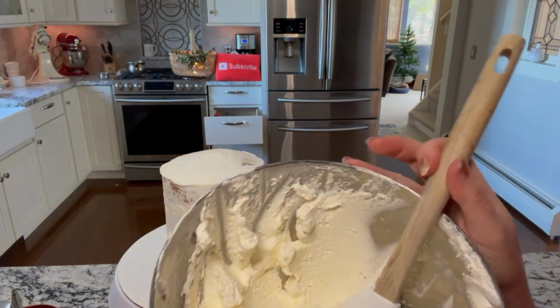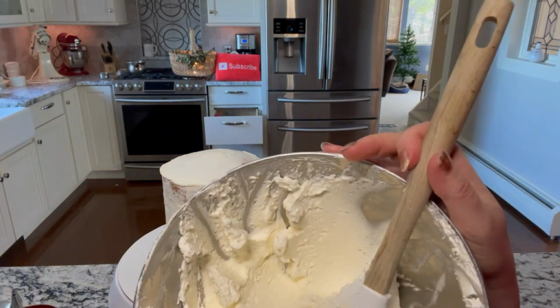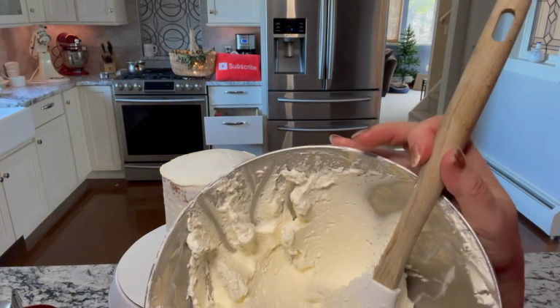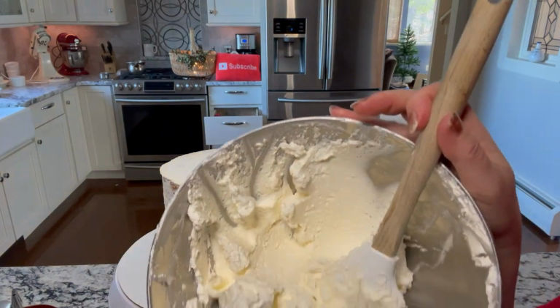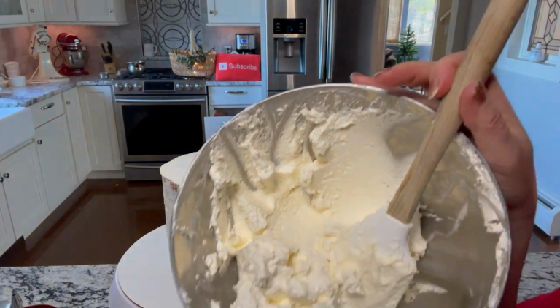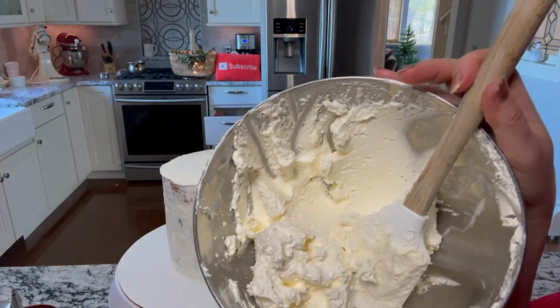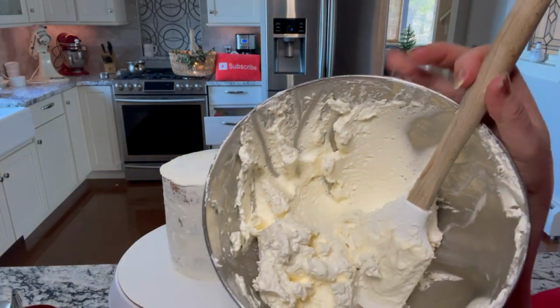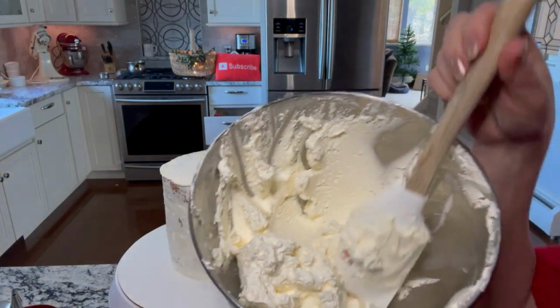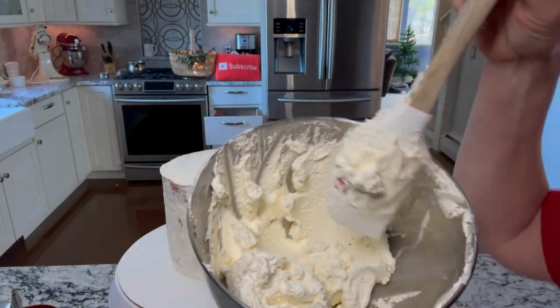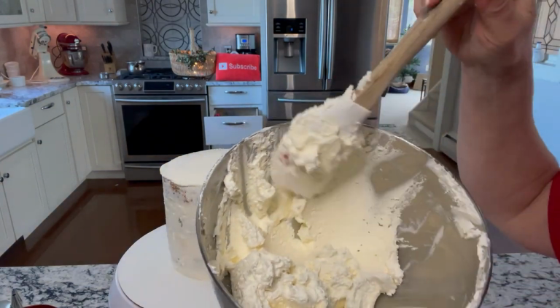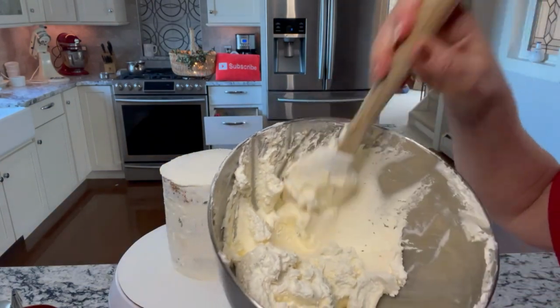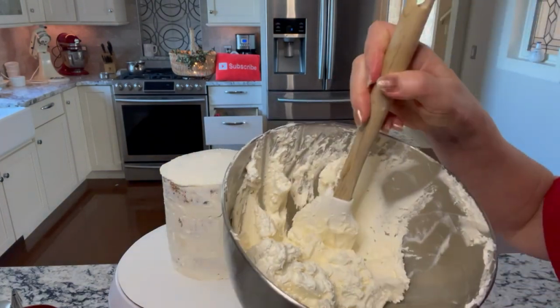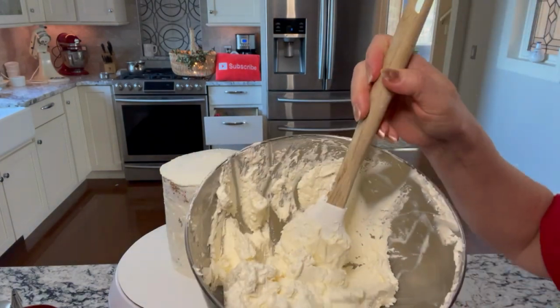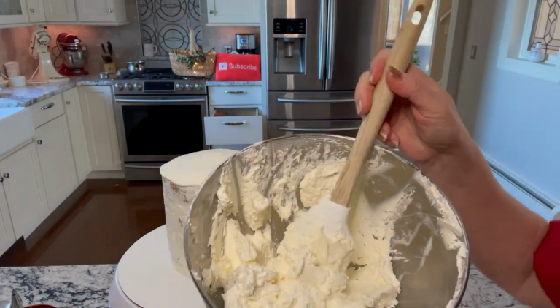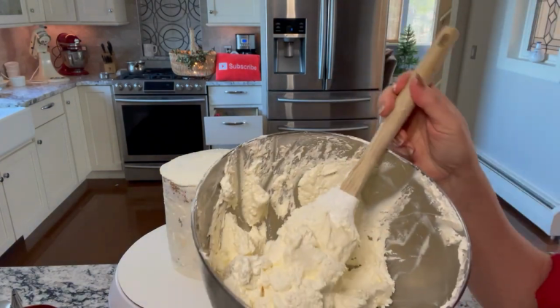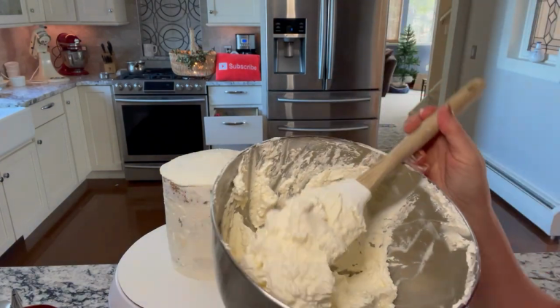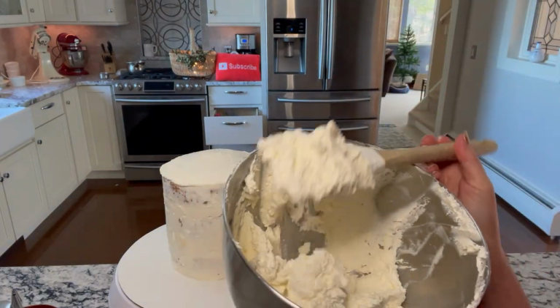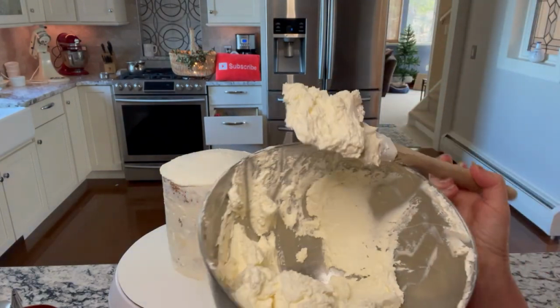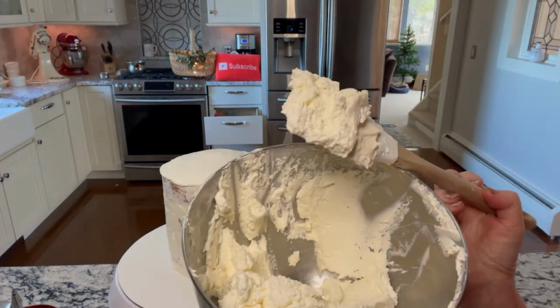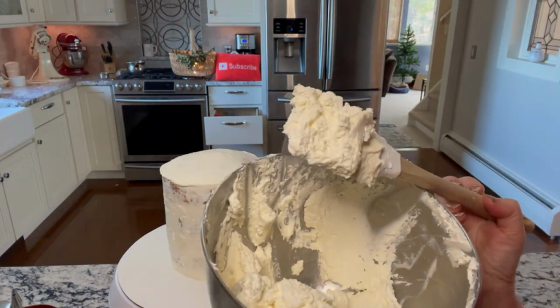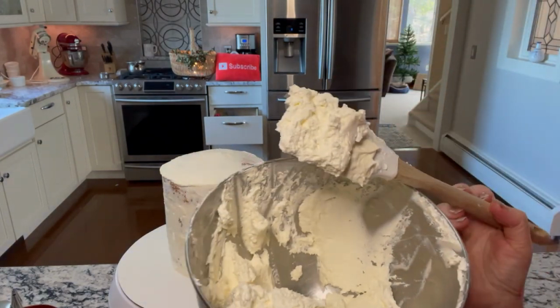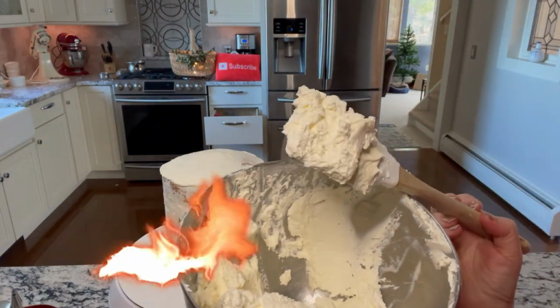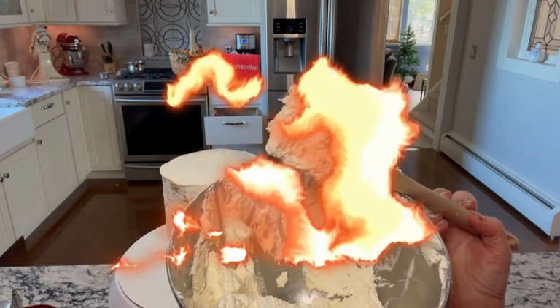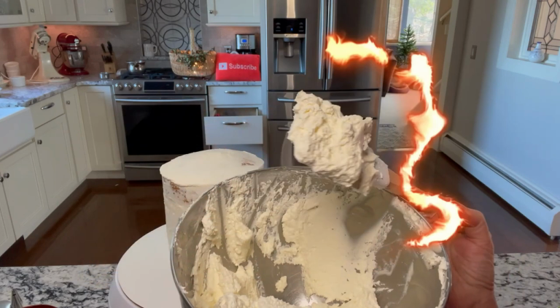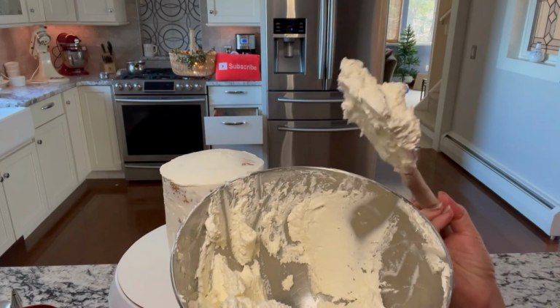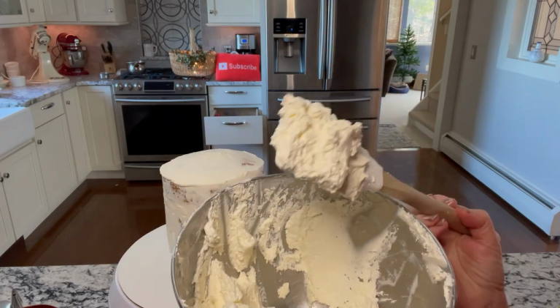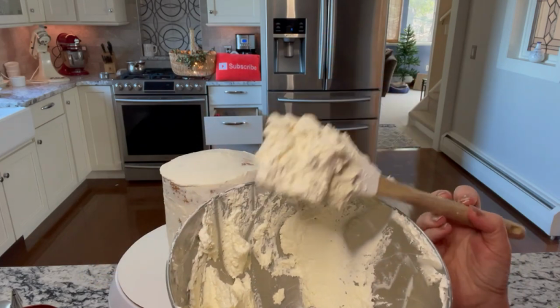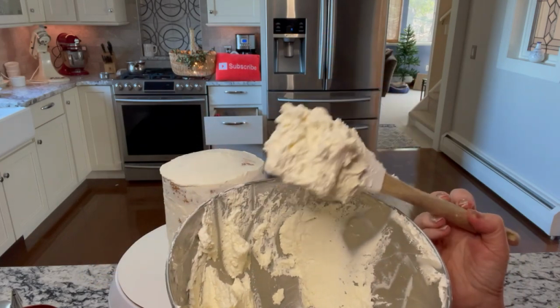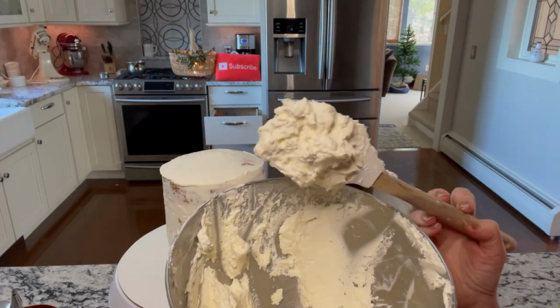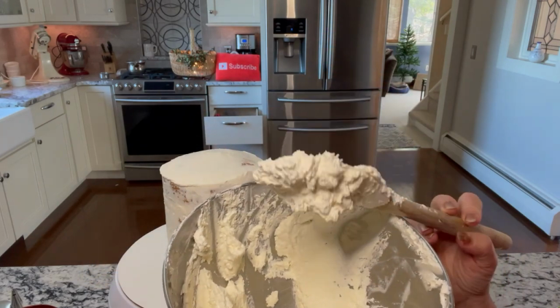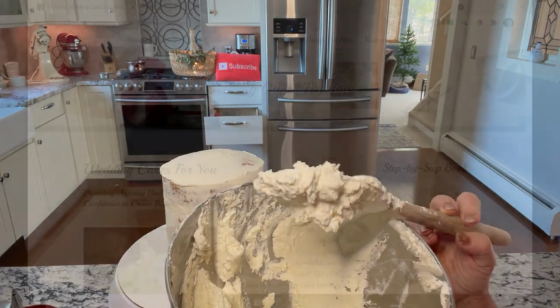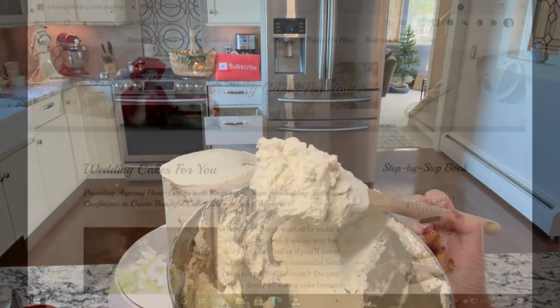We're starting with a crumb coated cake and I've got some fresh buttercream here. I'm going to take the buttercream and pop it in the microwave to get it a little smoother.